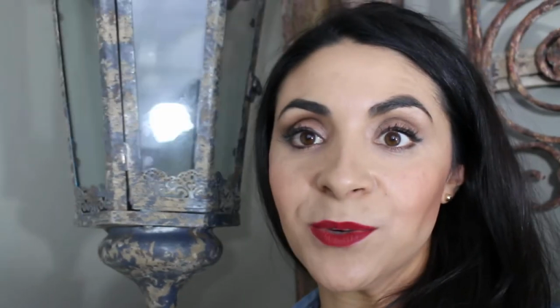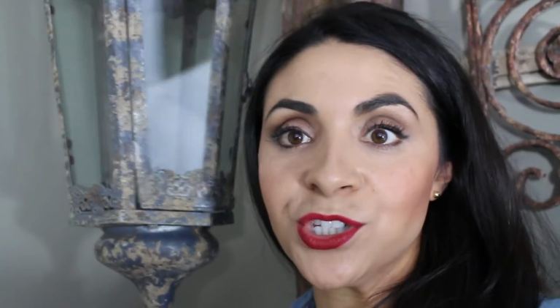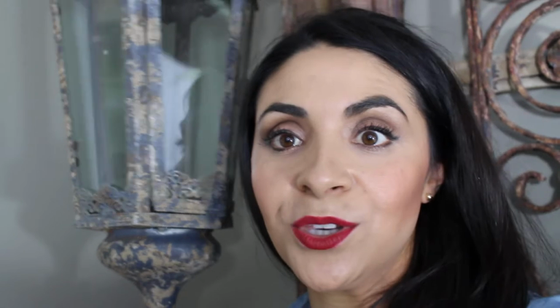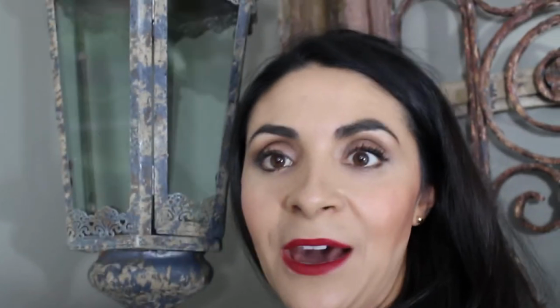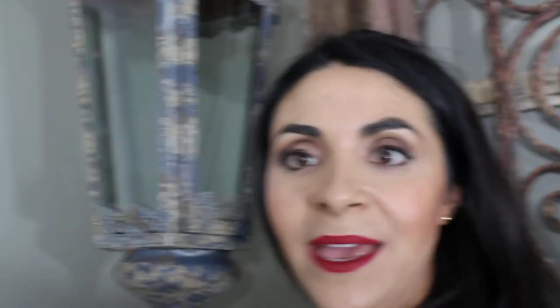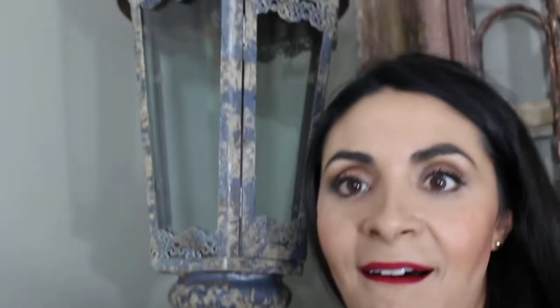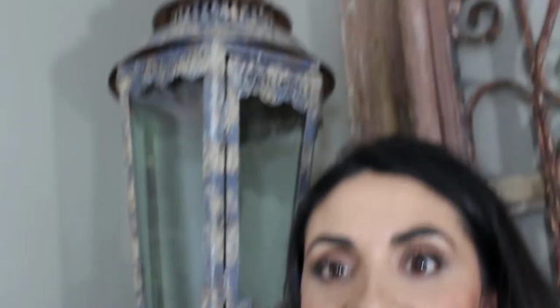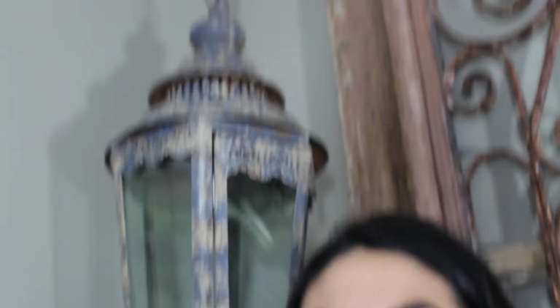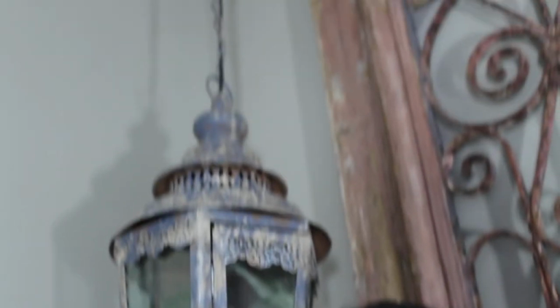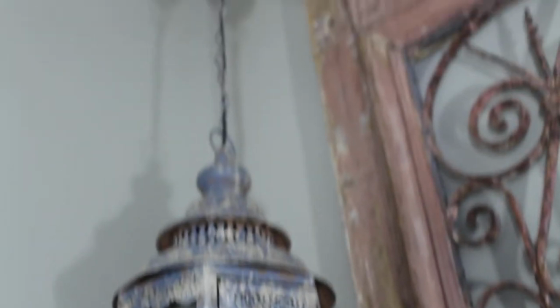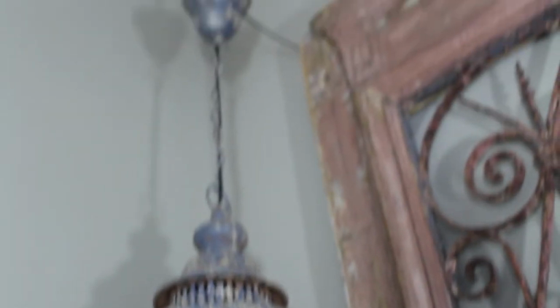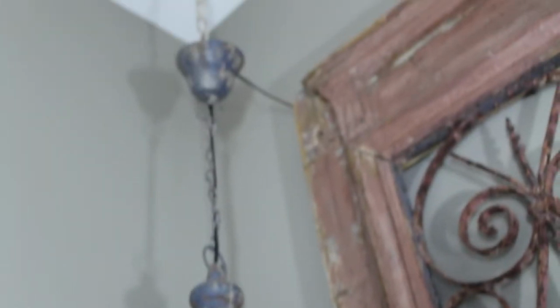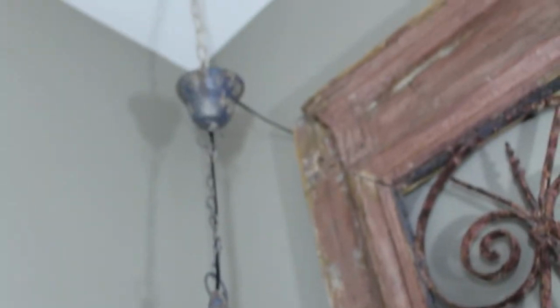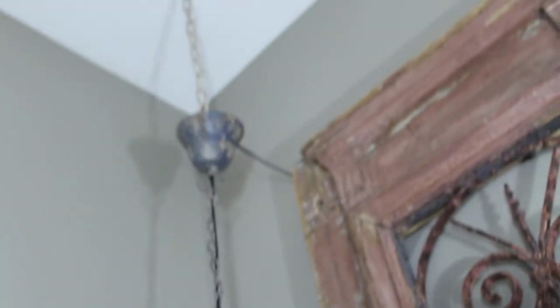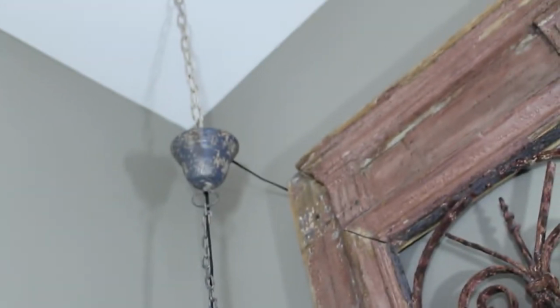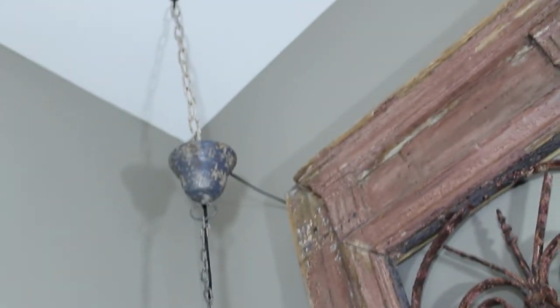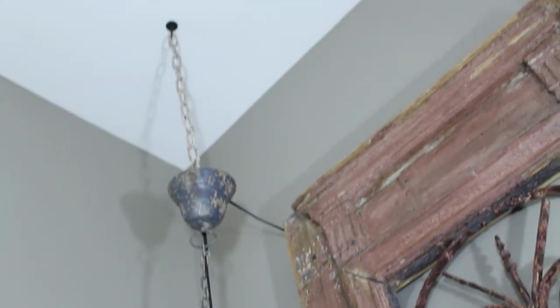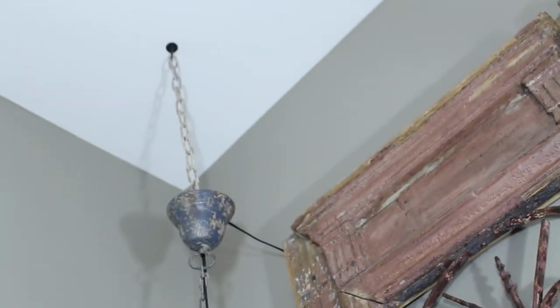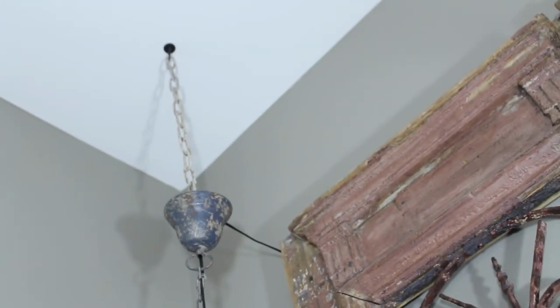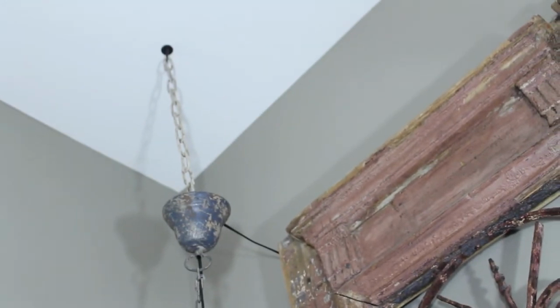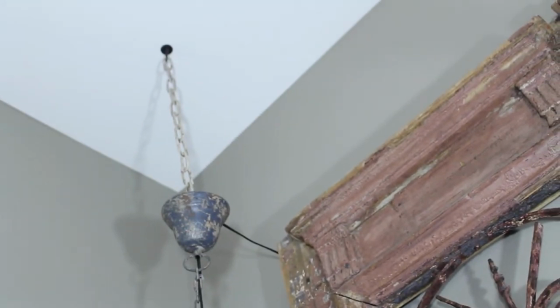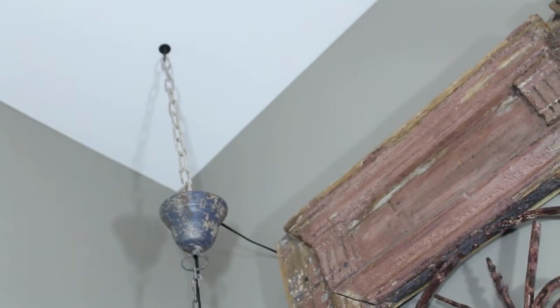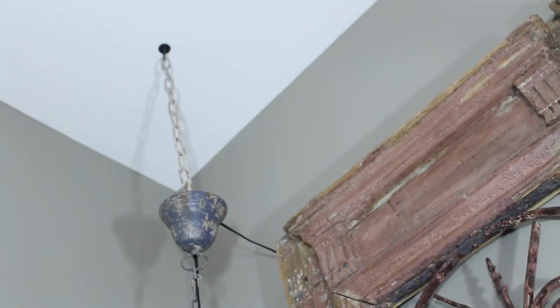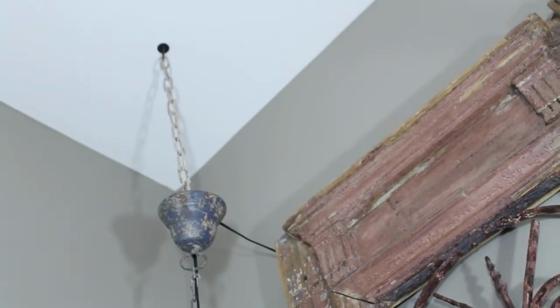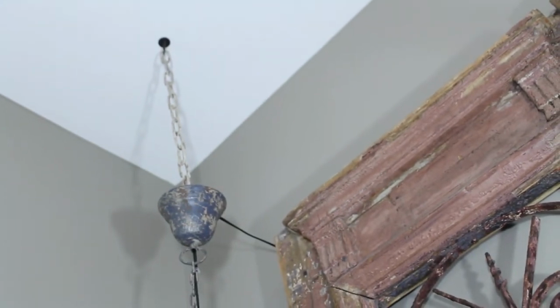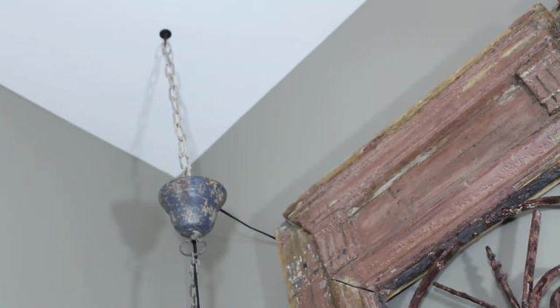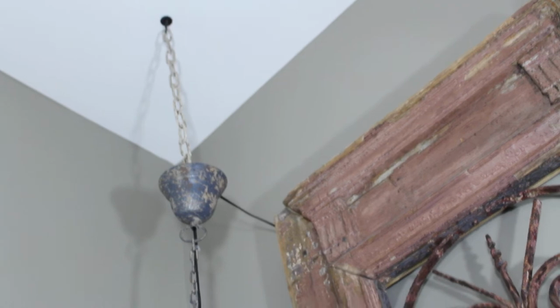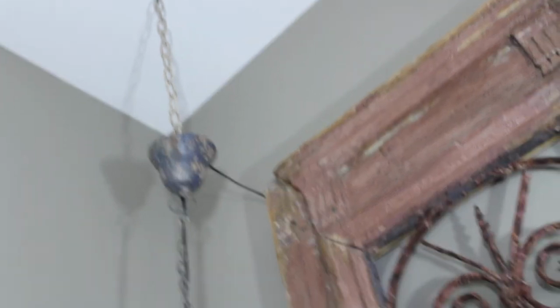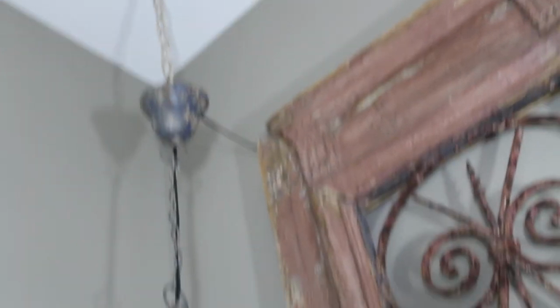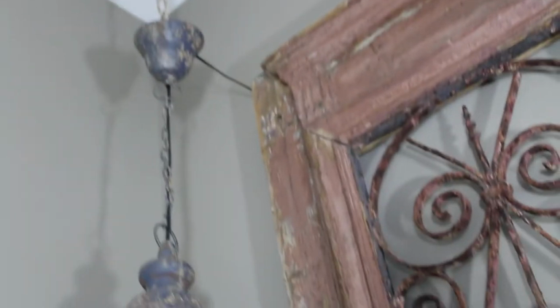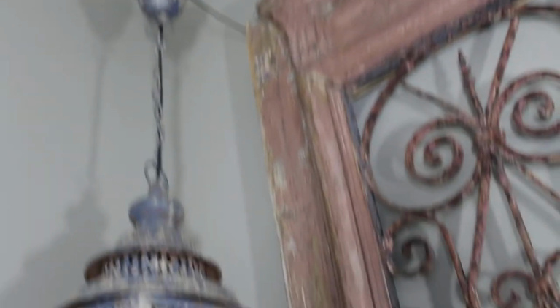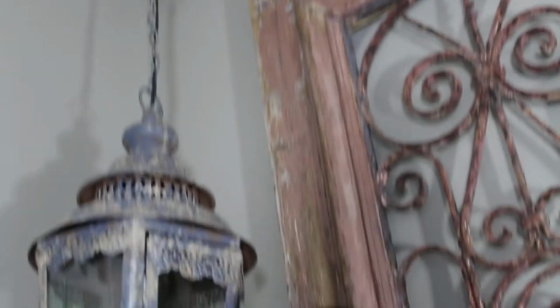So I'm going to show you how I hung it. I literally just attached a hook to a stud, added some chain, and voila!